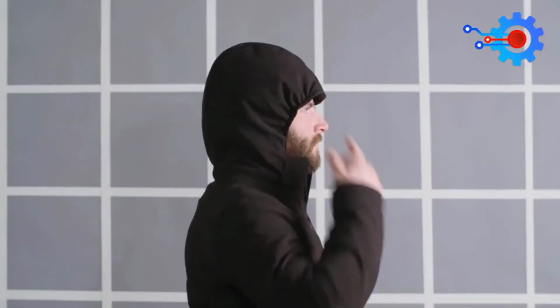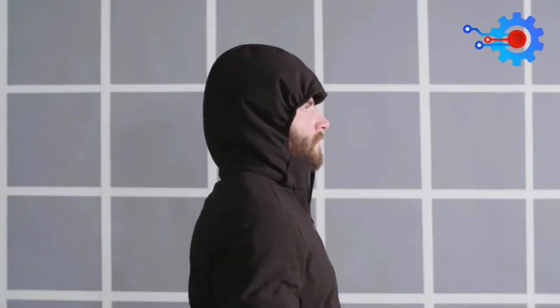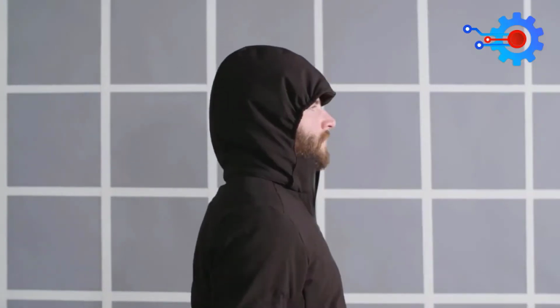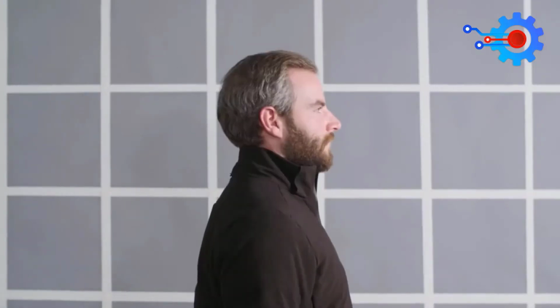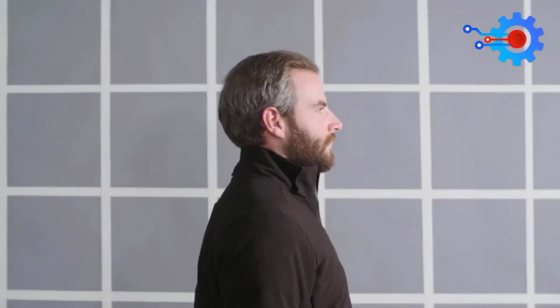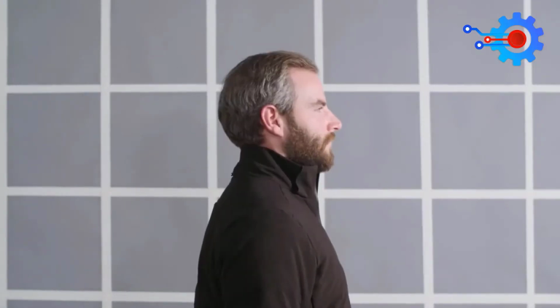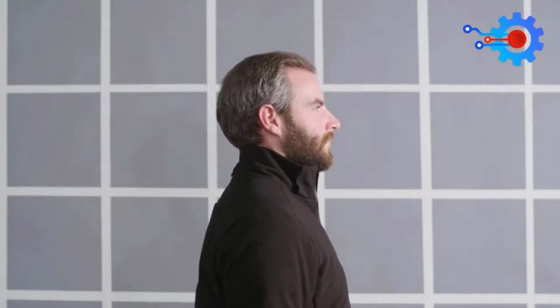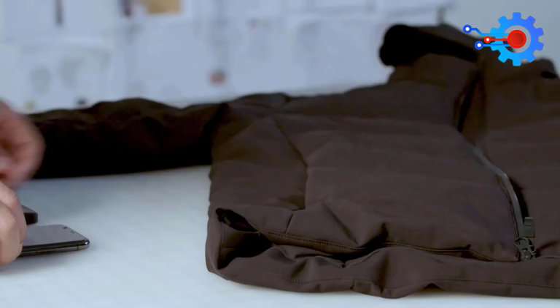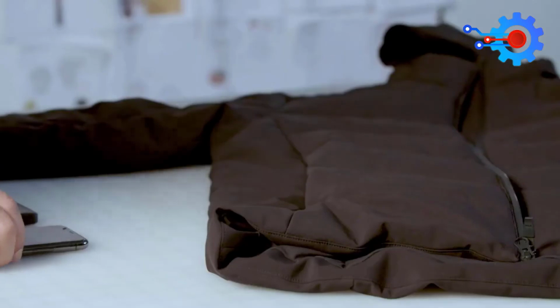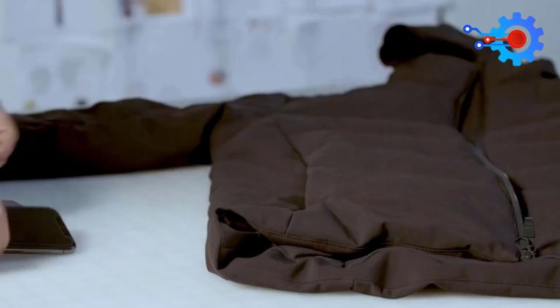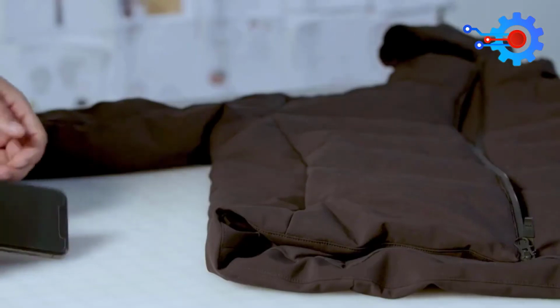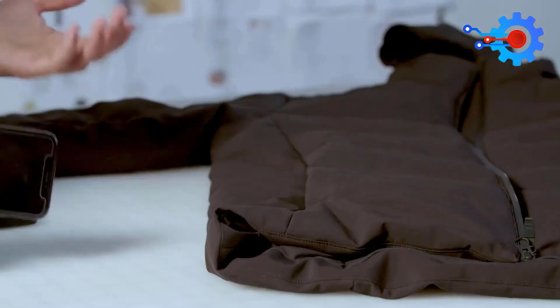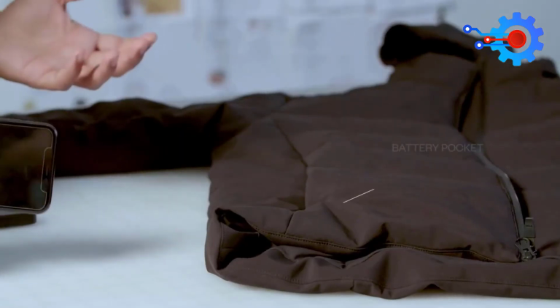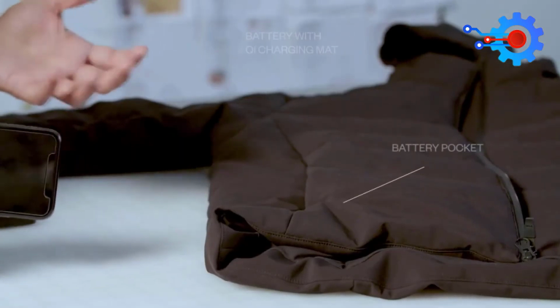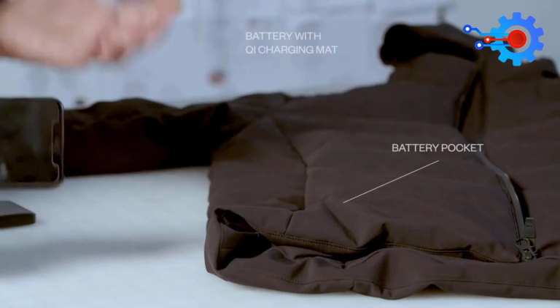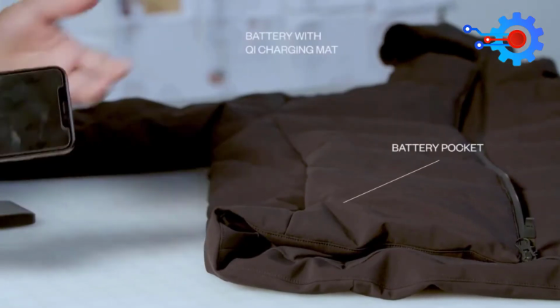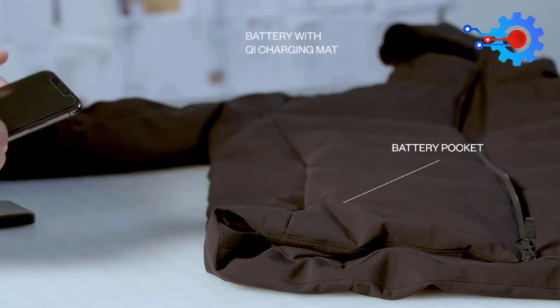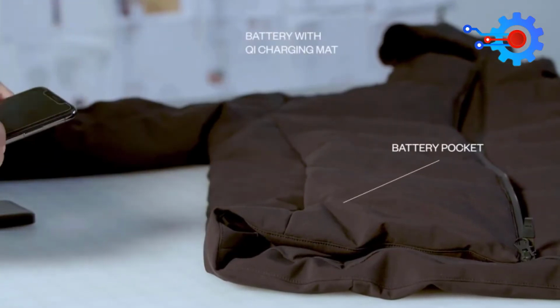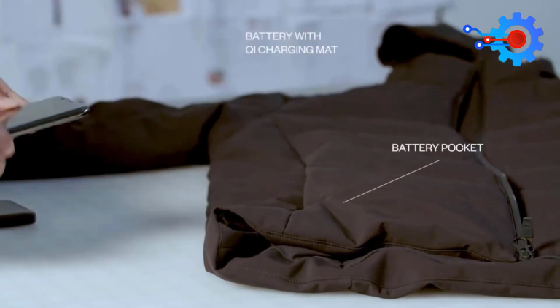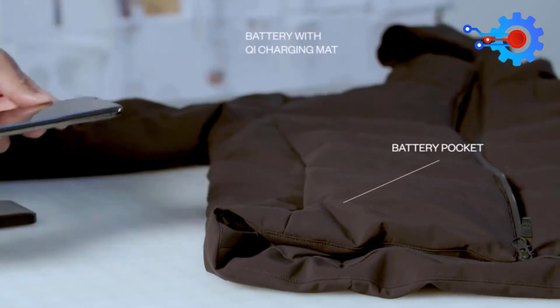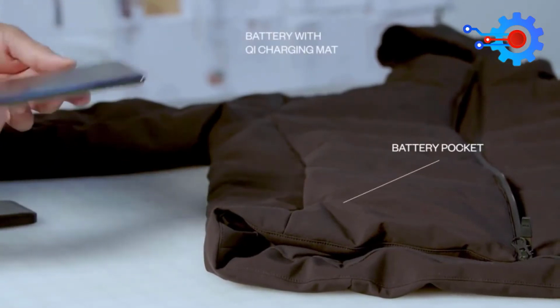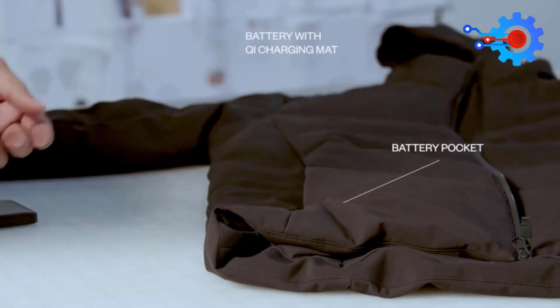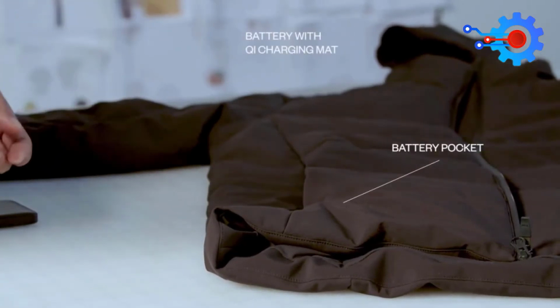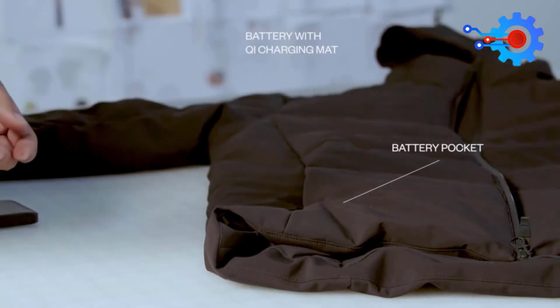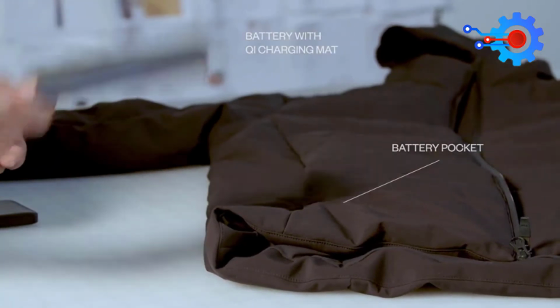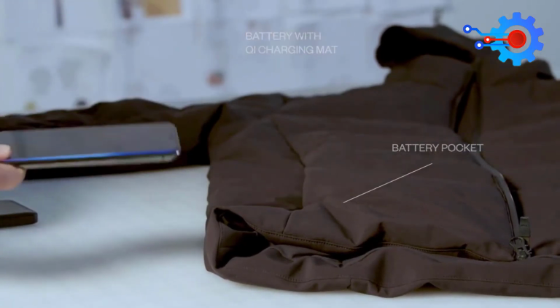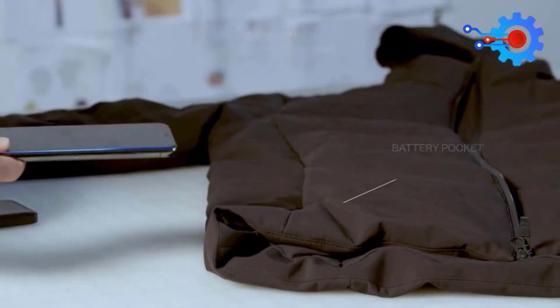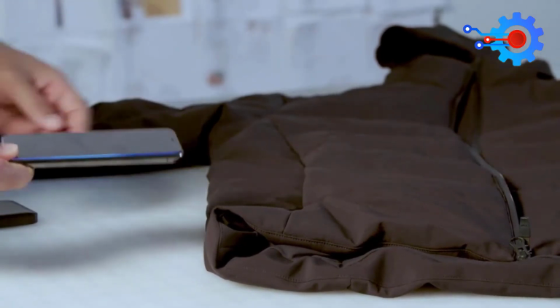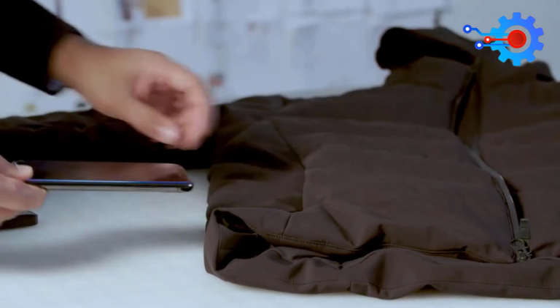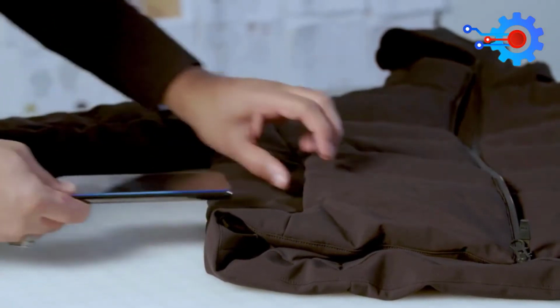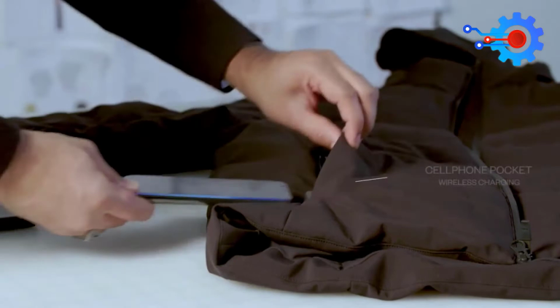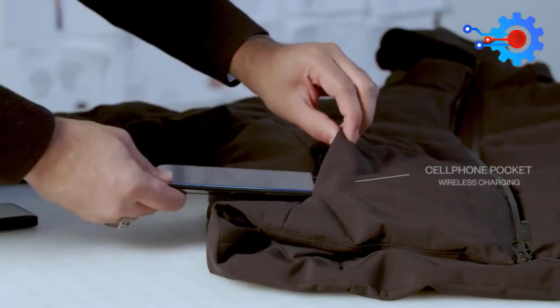It also has a very long battery life and is wind and waterproof to keep you warm all through the cold seasons.